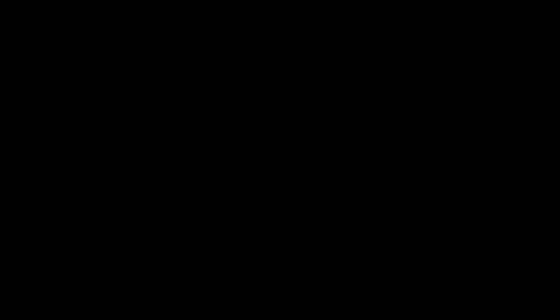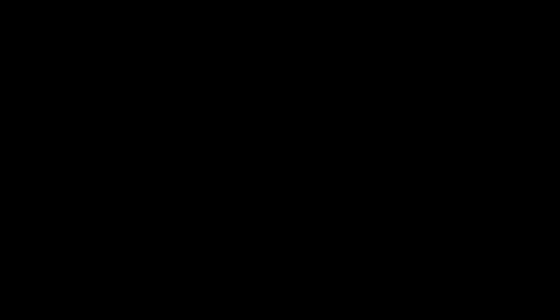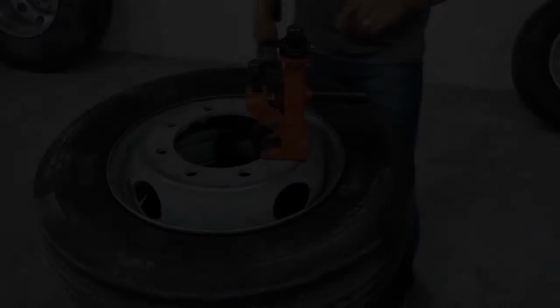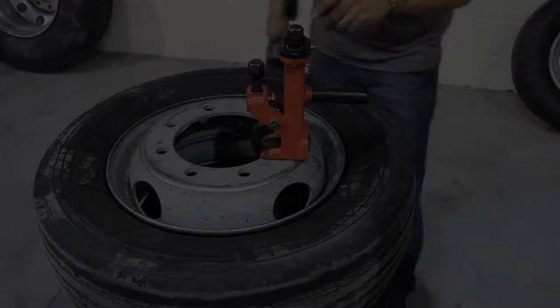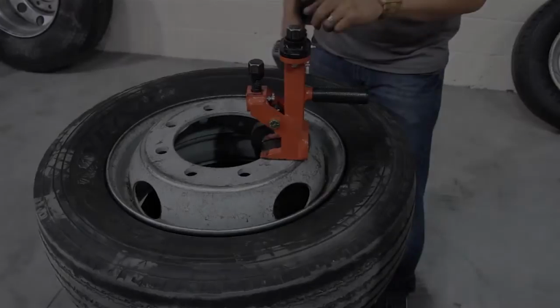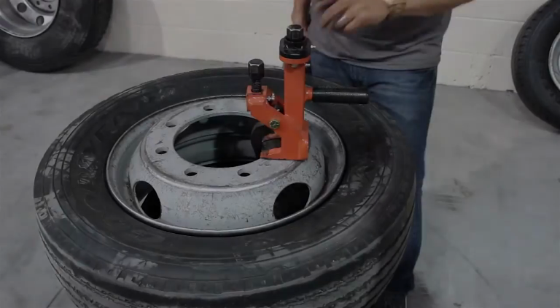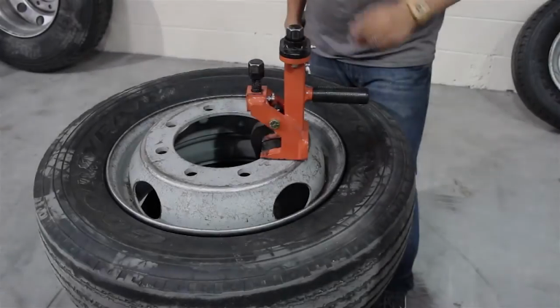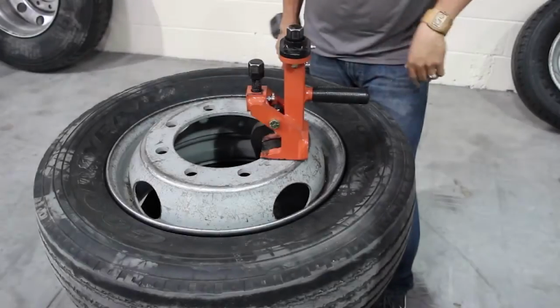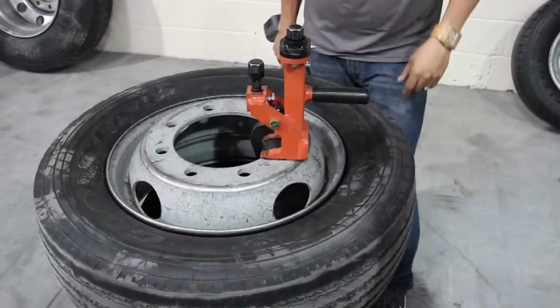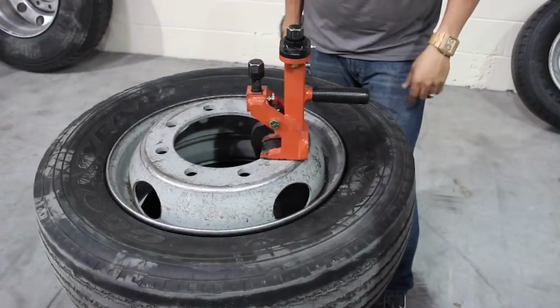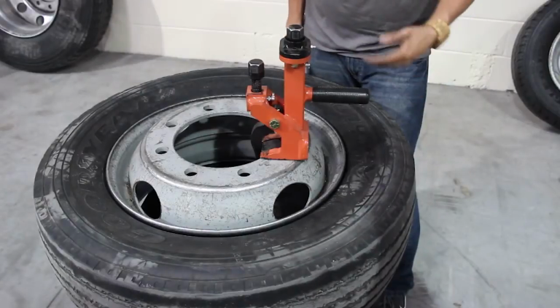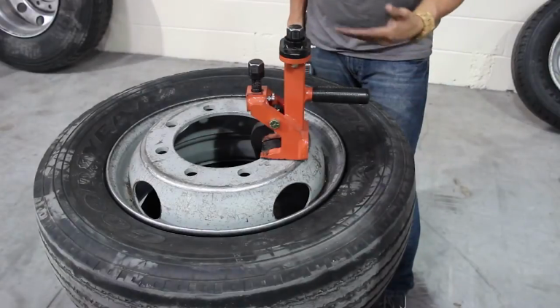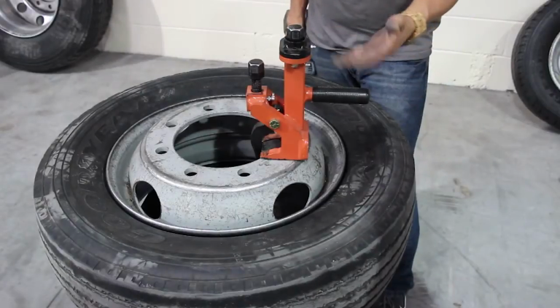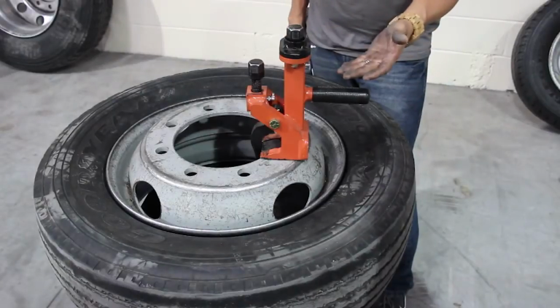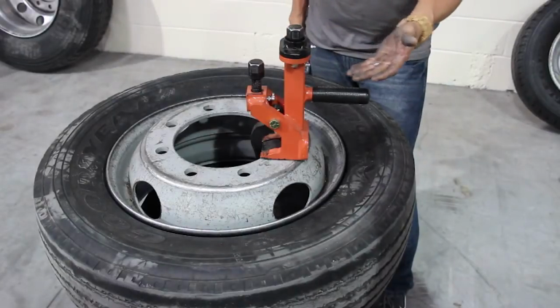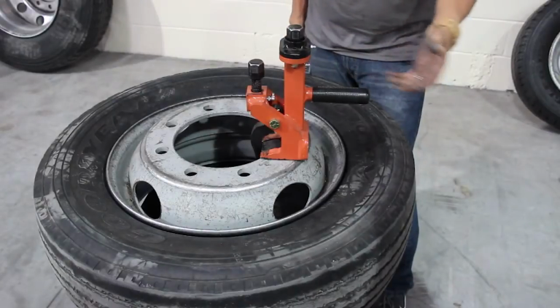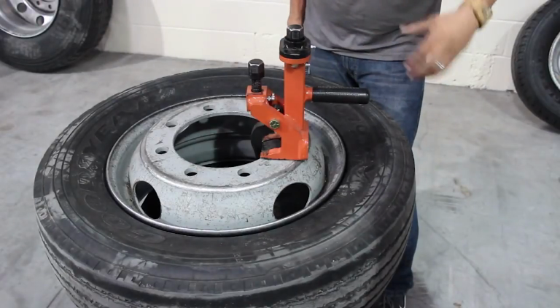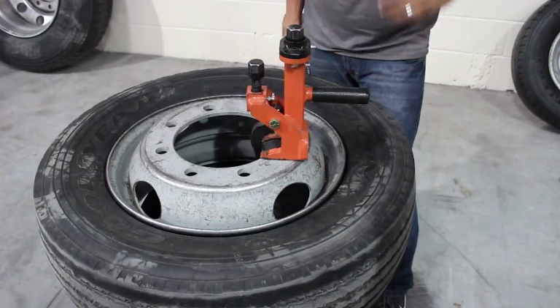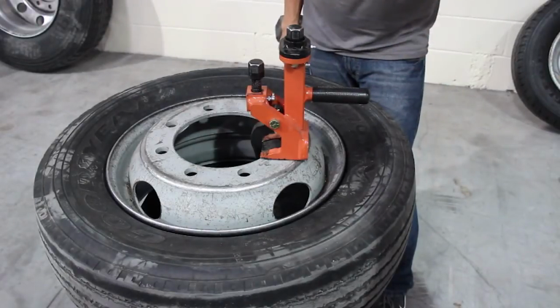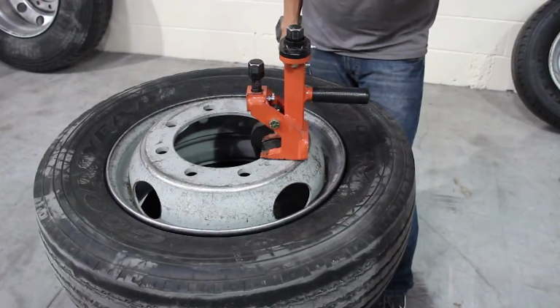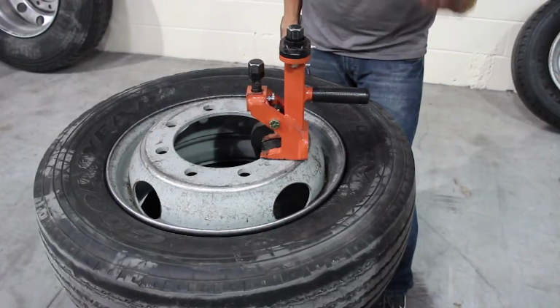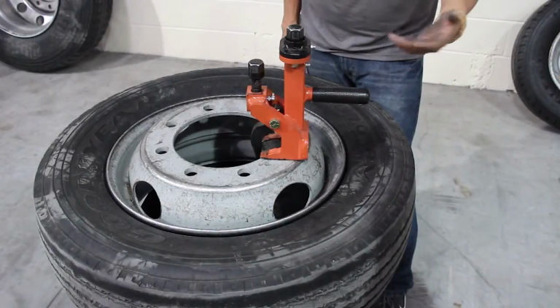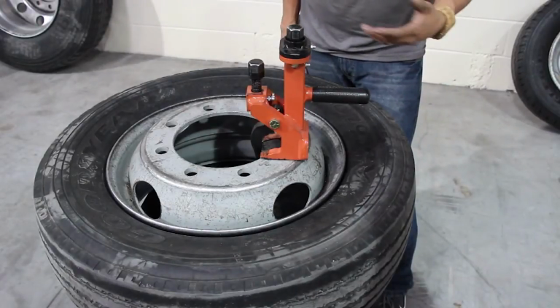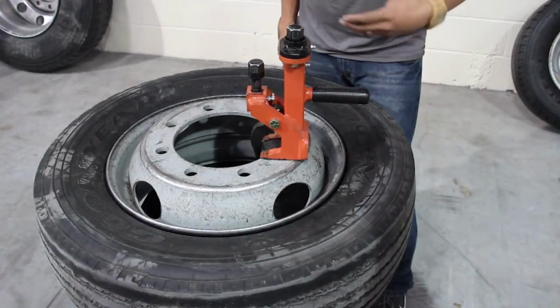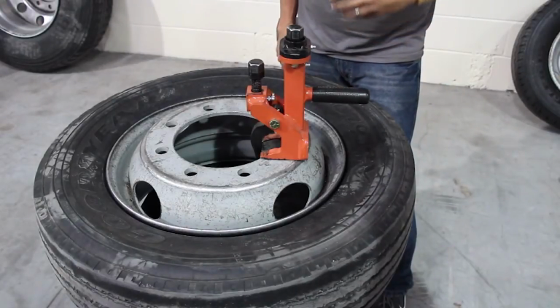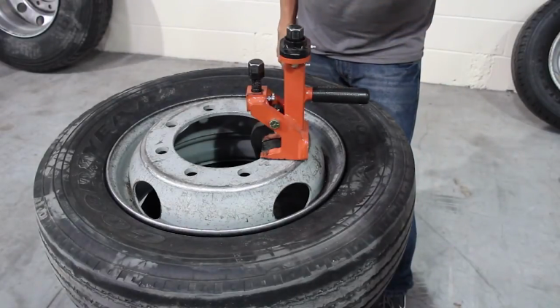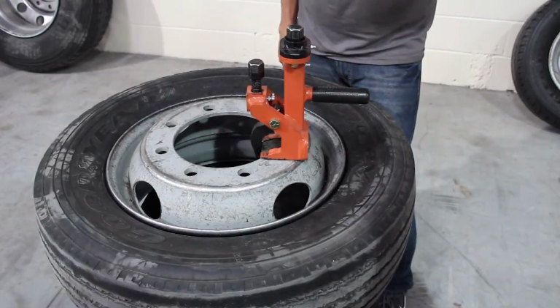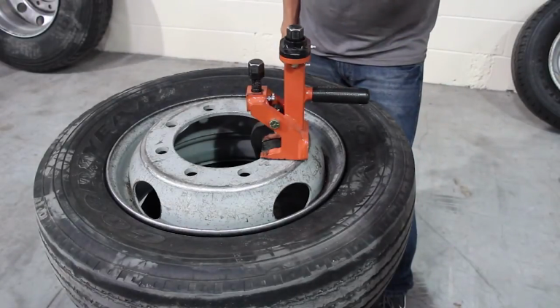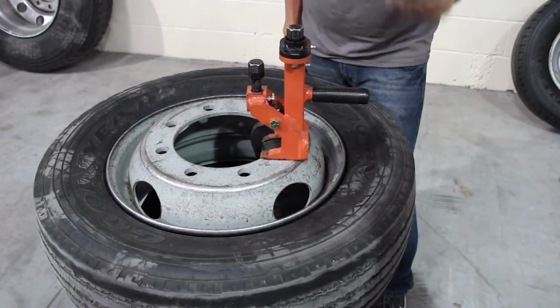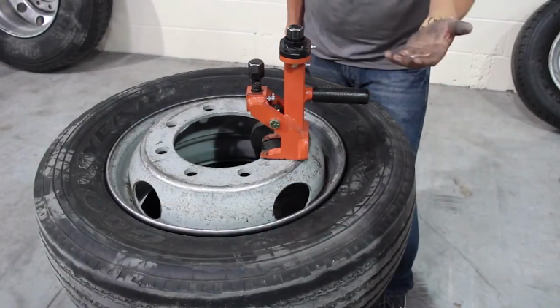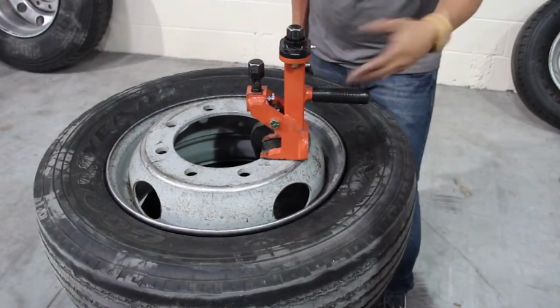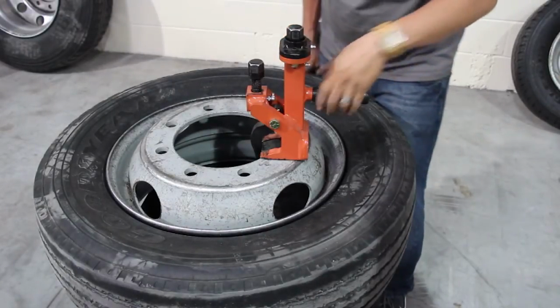This is our heavy-duty bead breaker. This does anything from your 10-inch ATVs up to your industrial-sized tires.